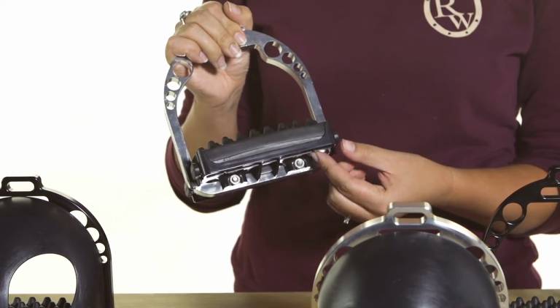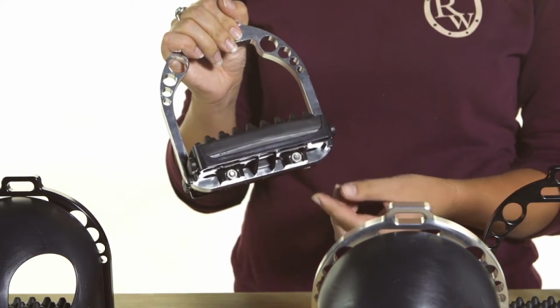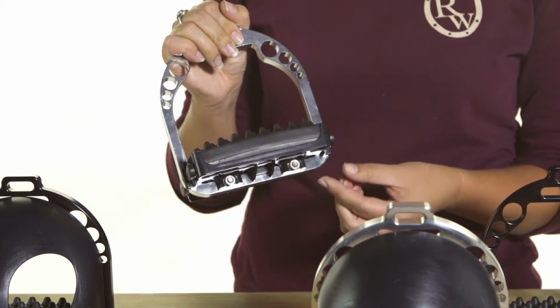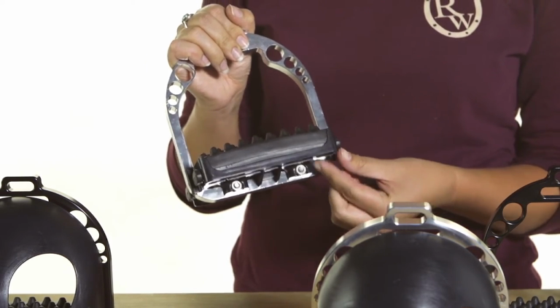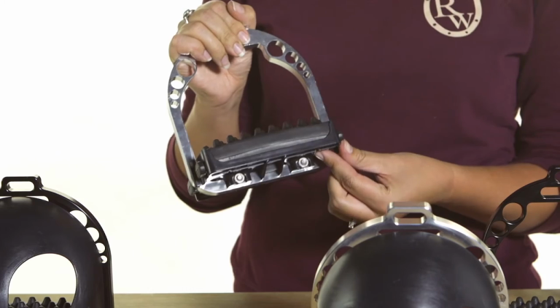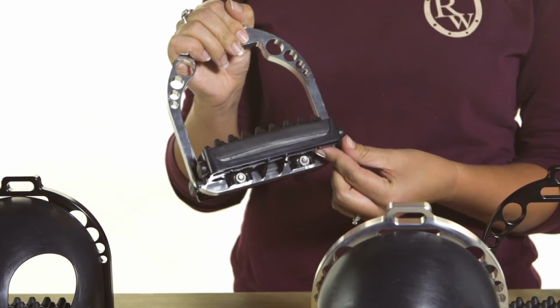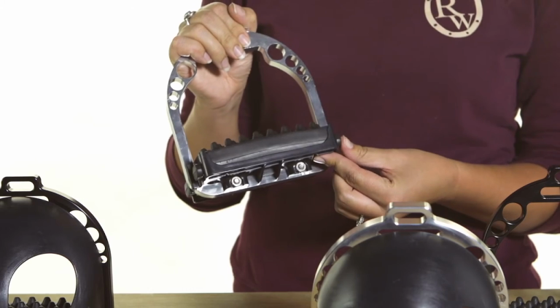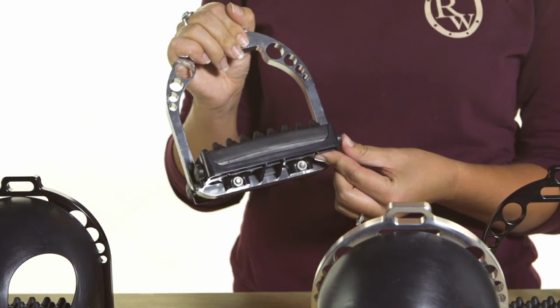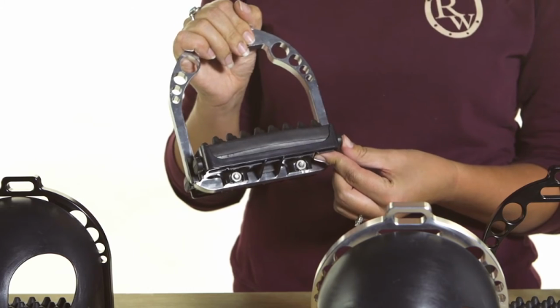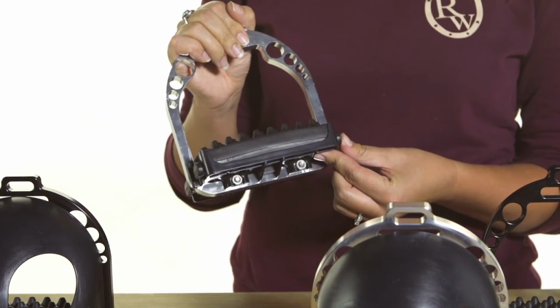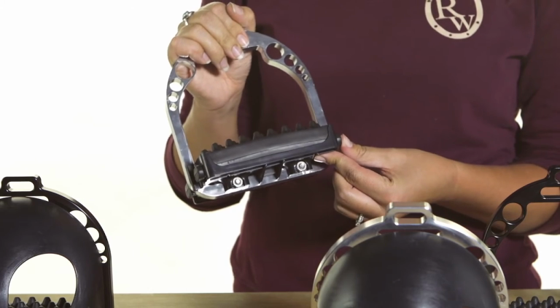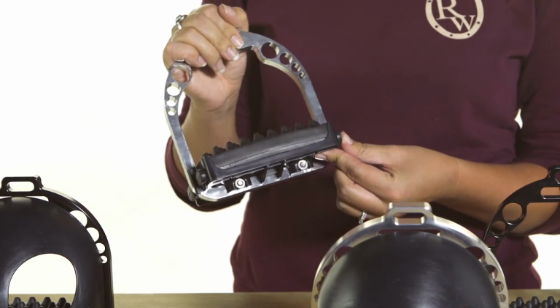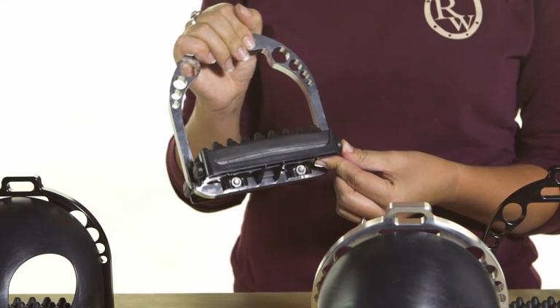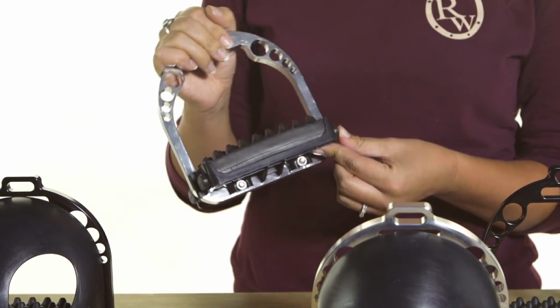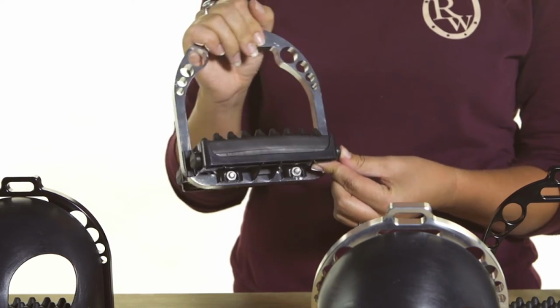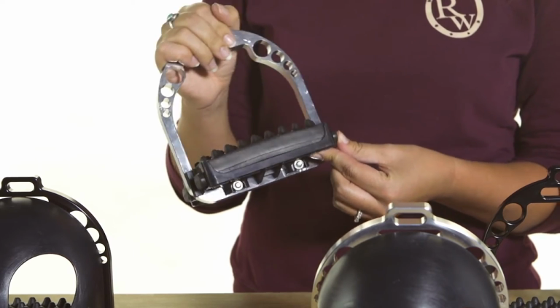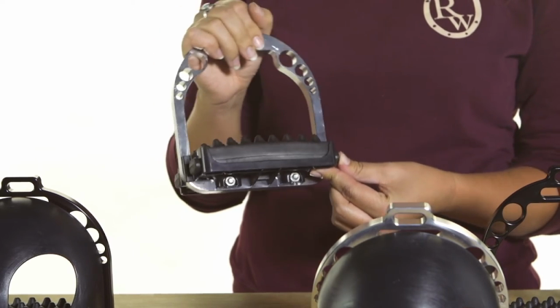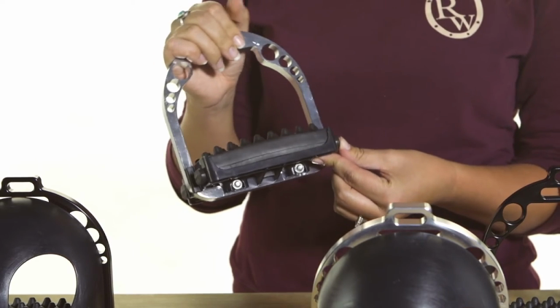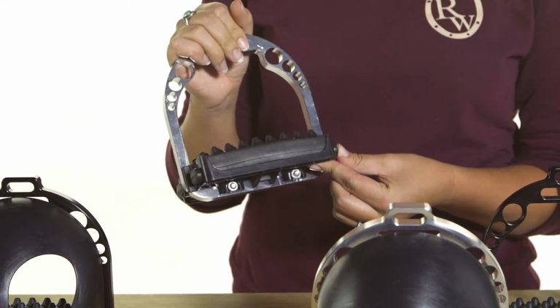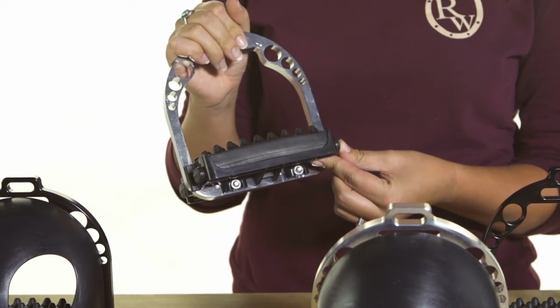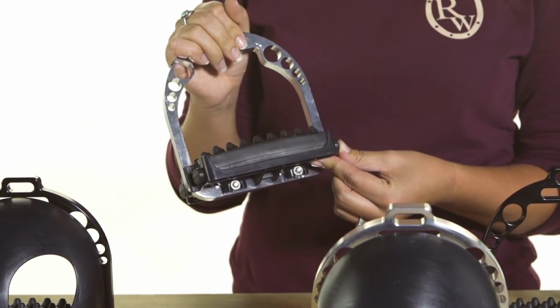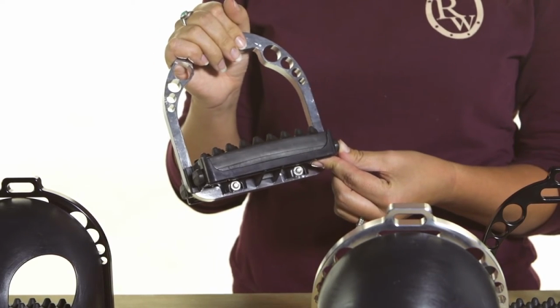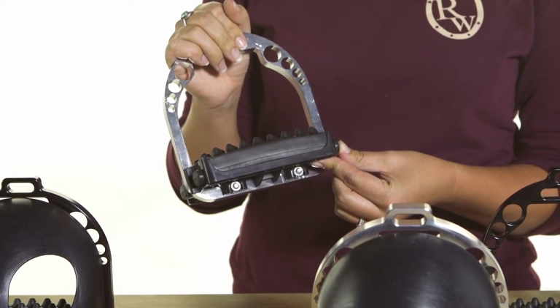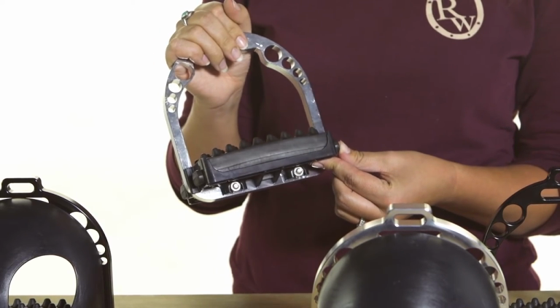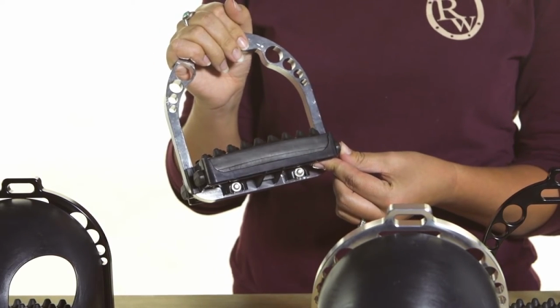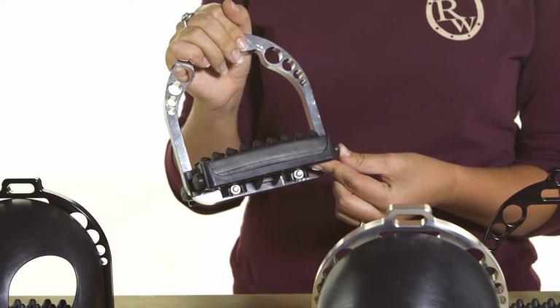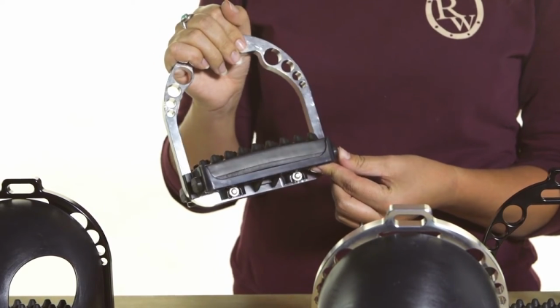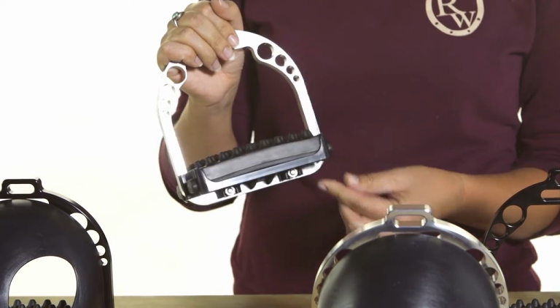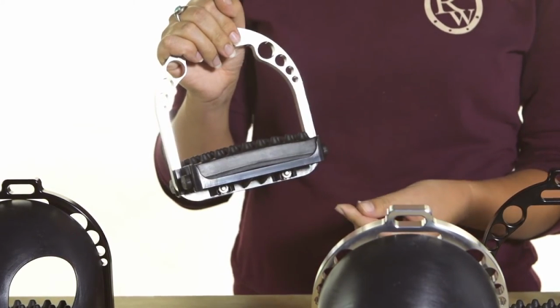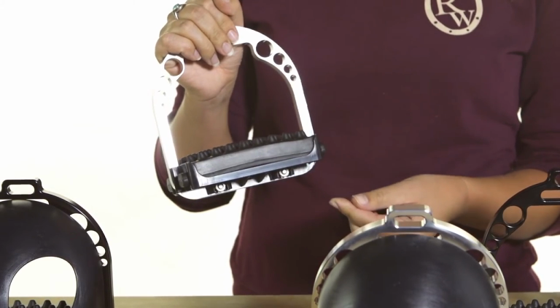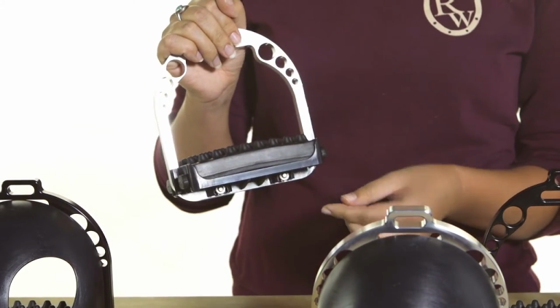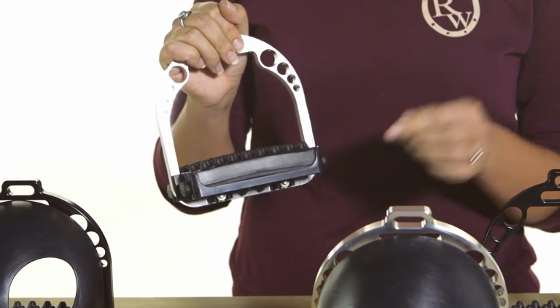For this one — the Ultimate version — it comes with a plastic footbed that's going to be even more lightweight for those of you who like that lighter weight feel.